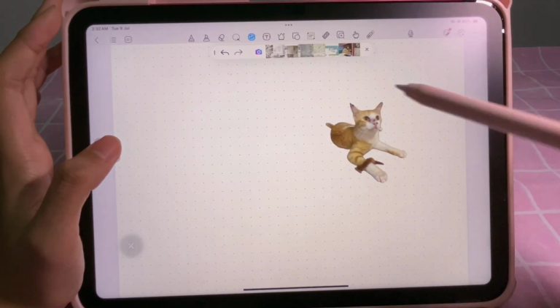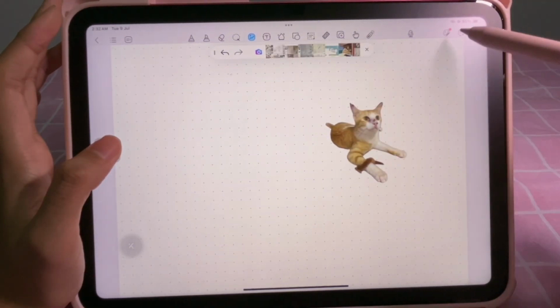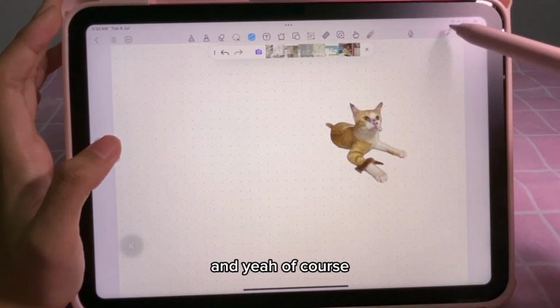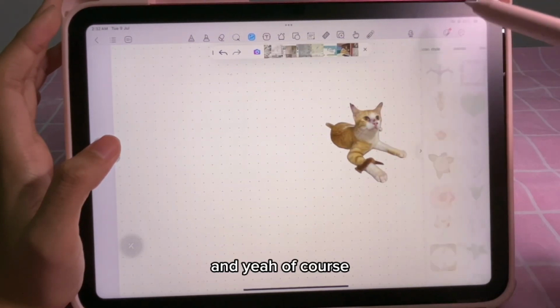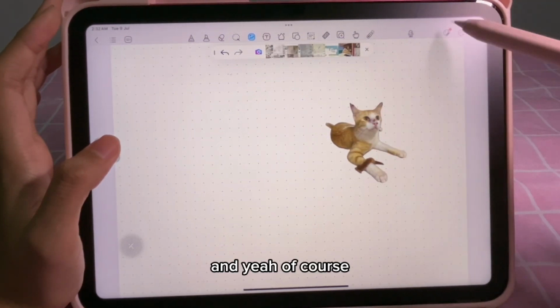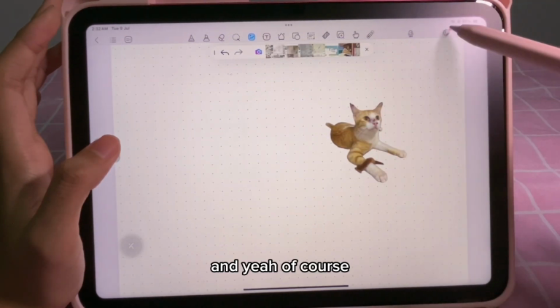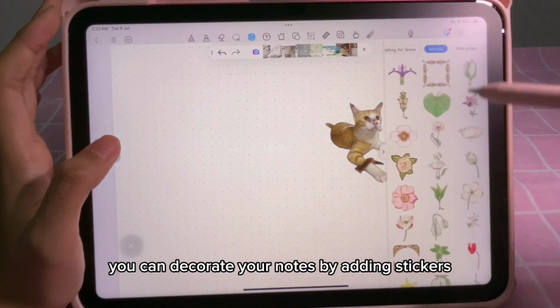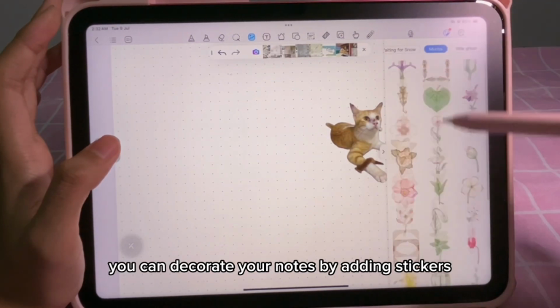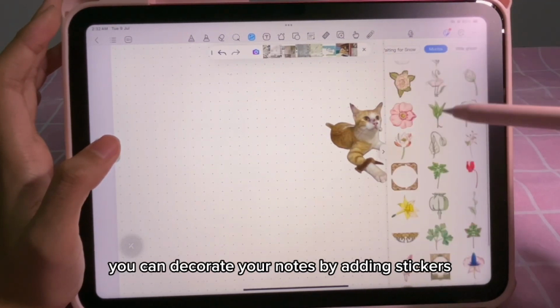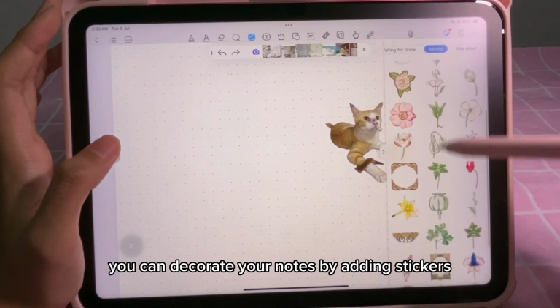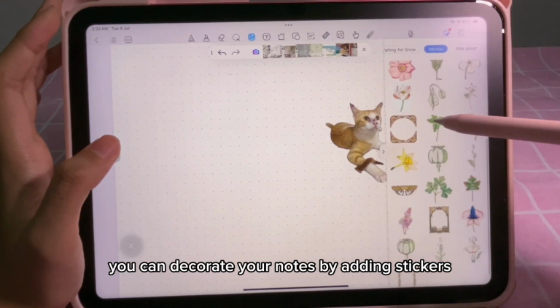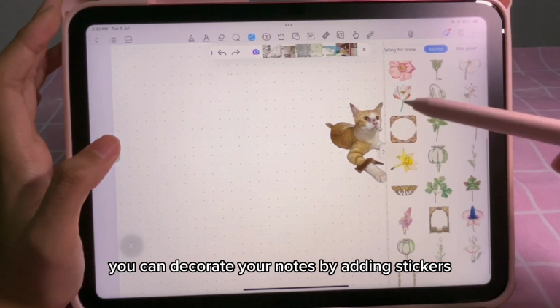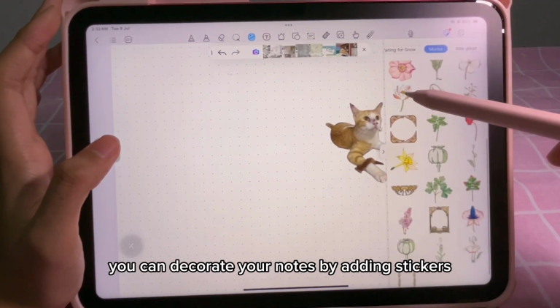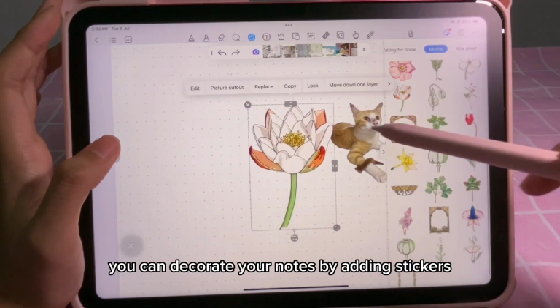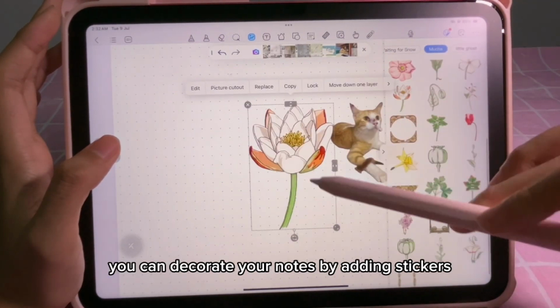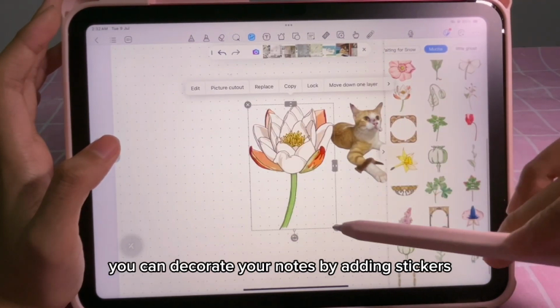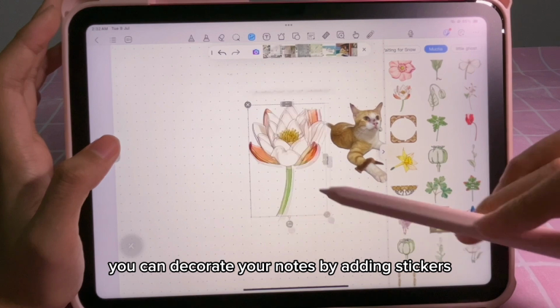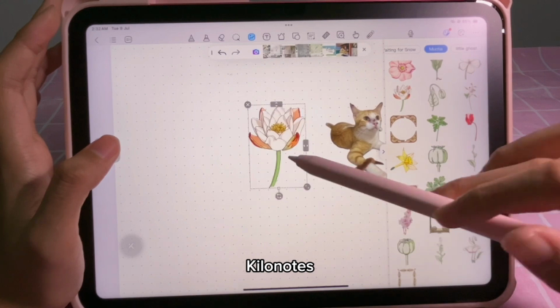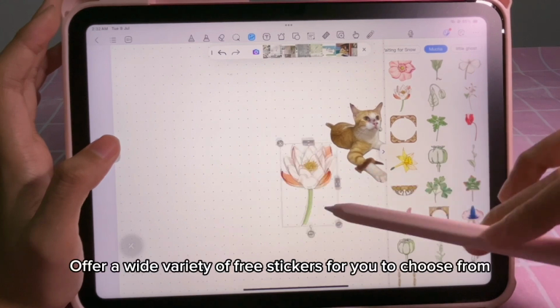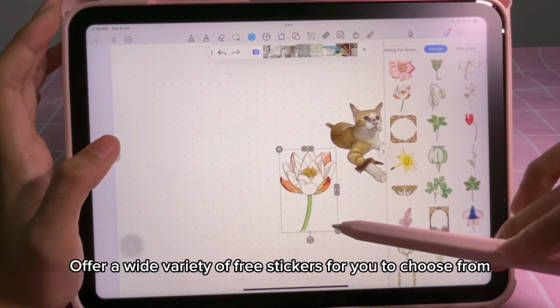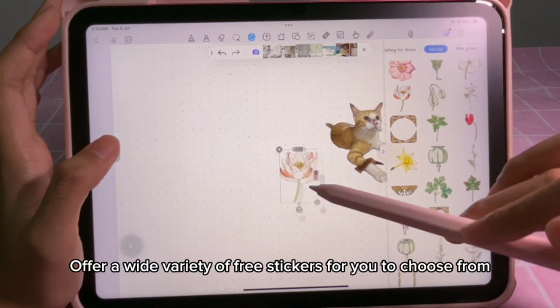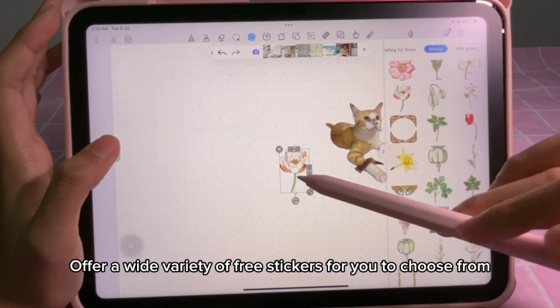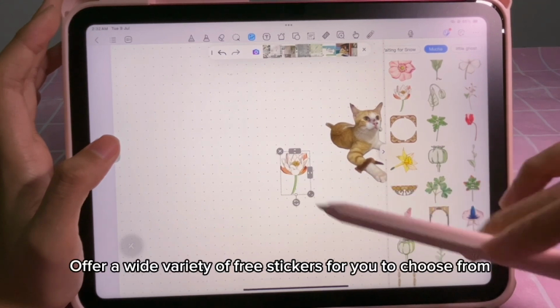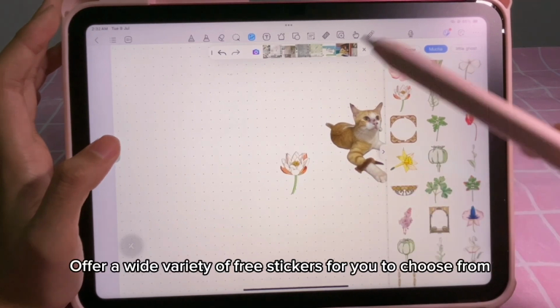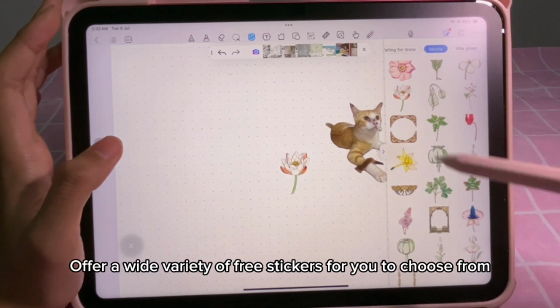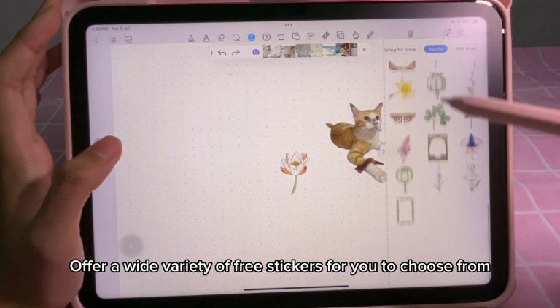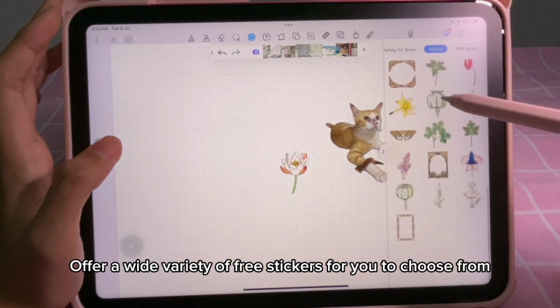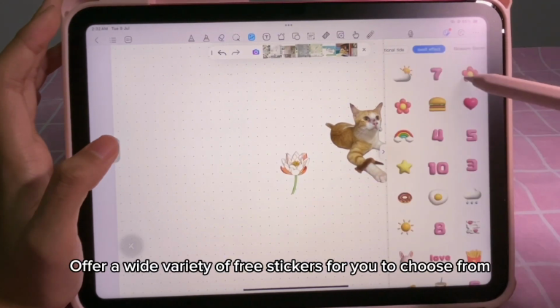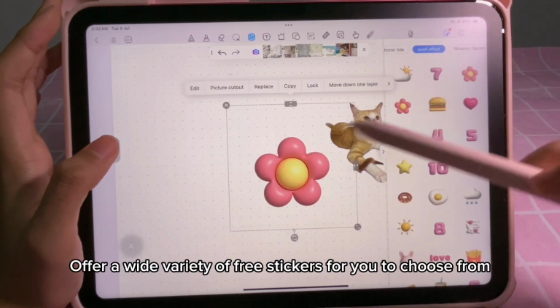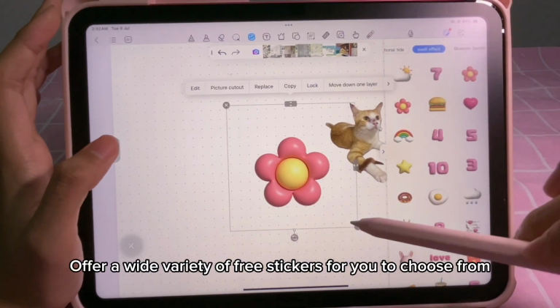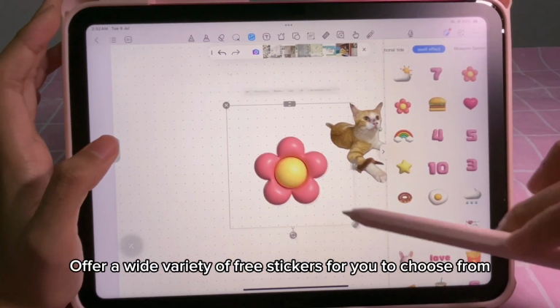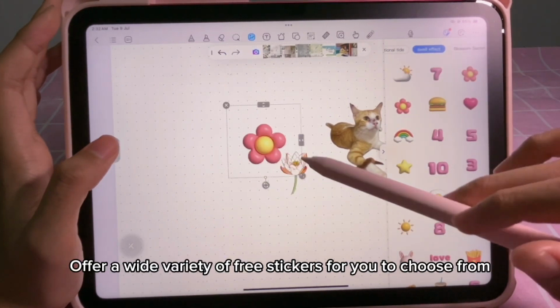And of course, you can decorate your notes by adding stickers. Kilo Notes offers a wide variety of free stickers for you to choose from.